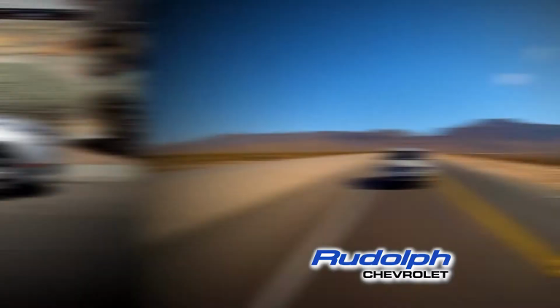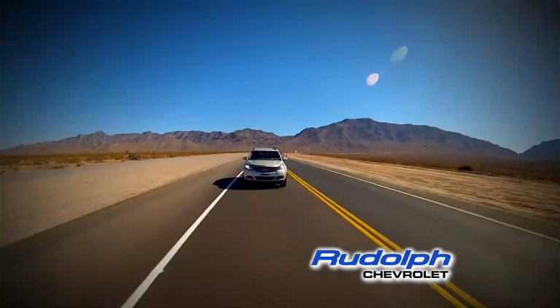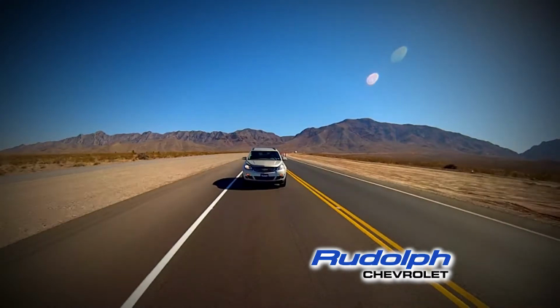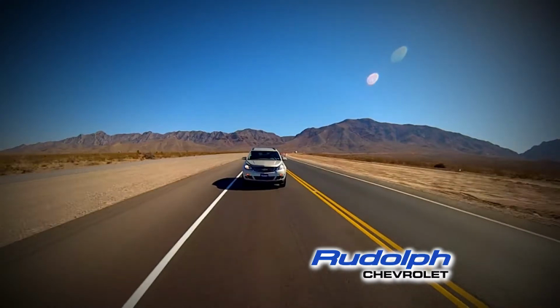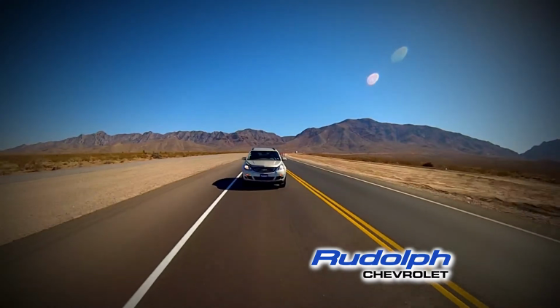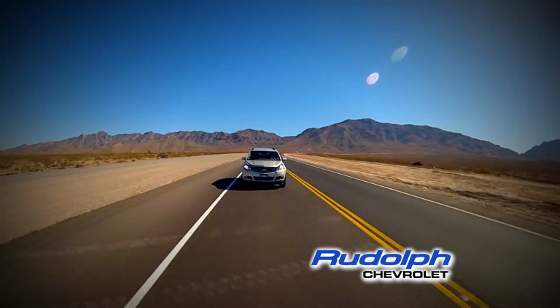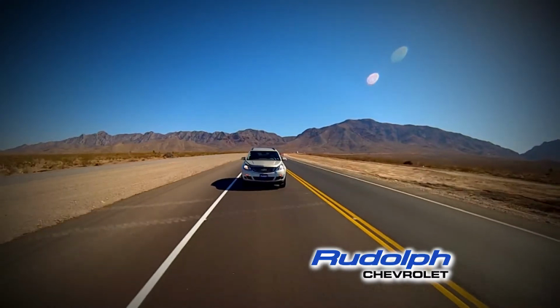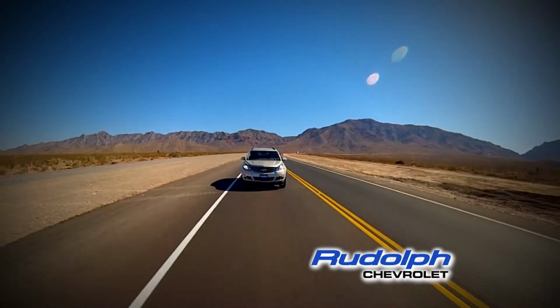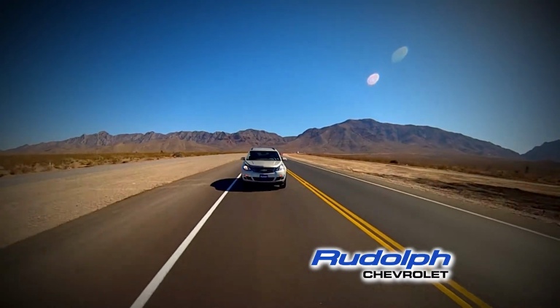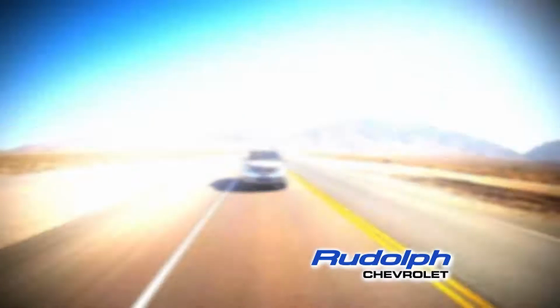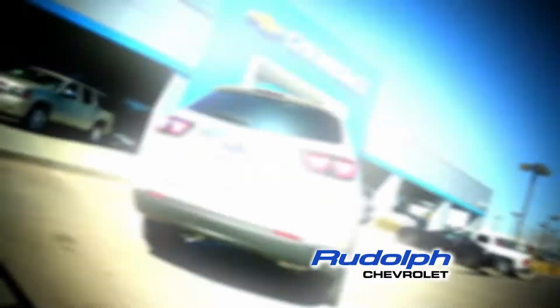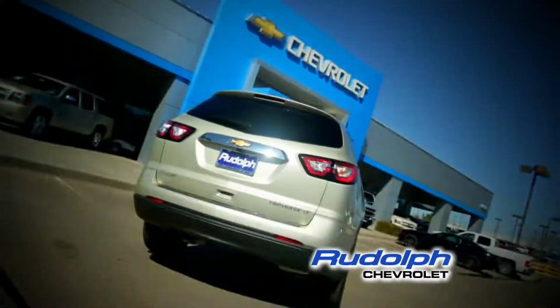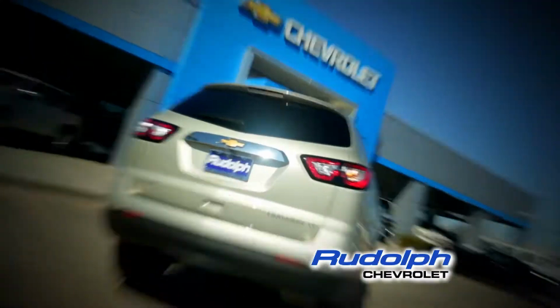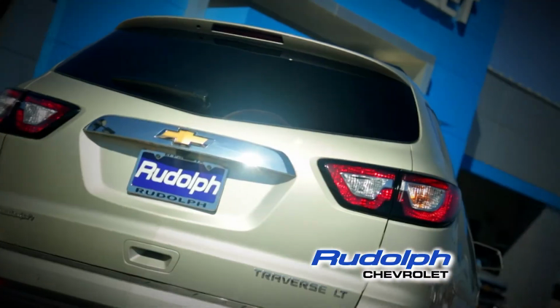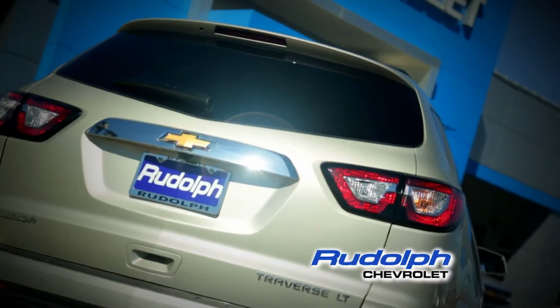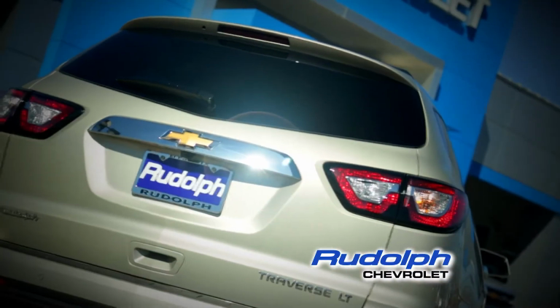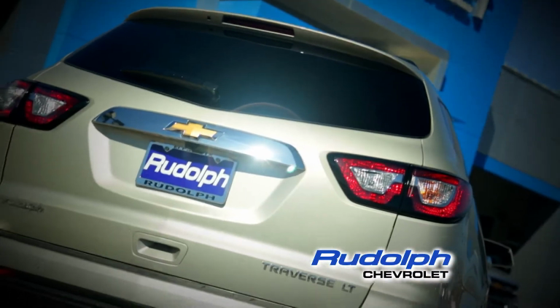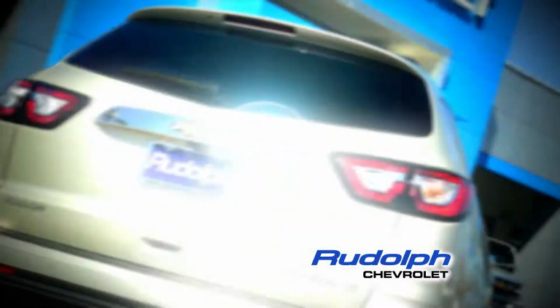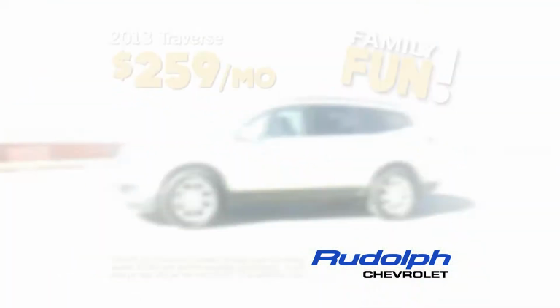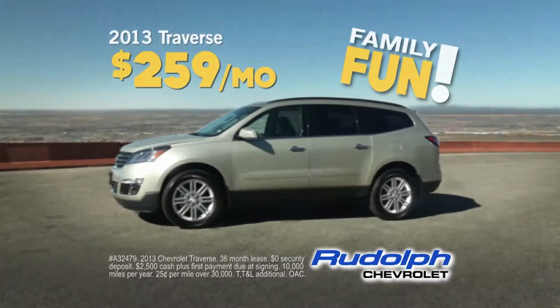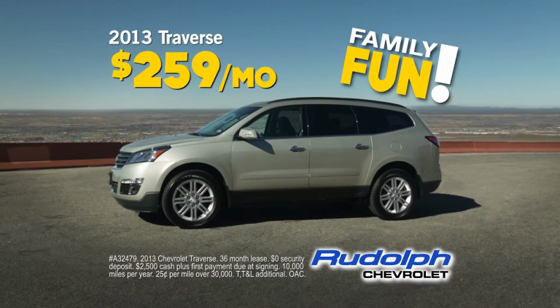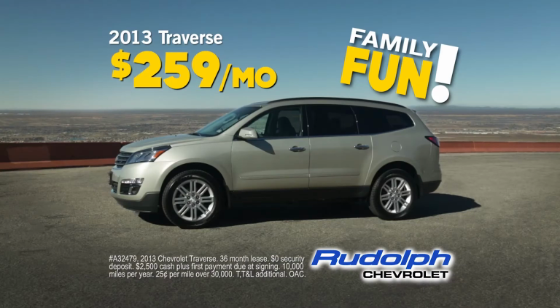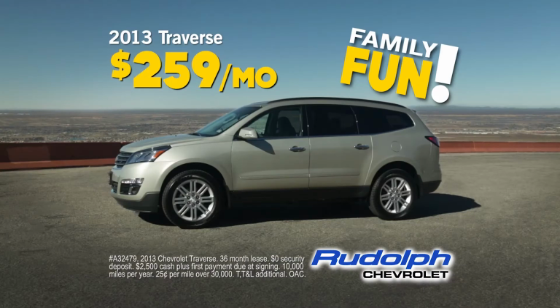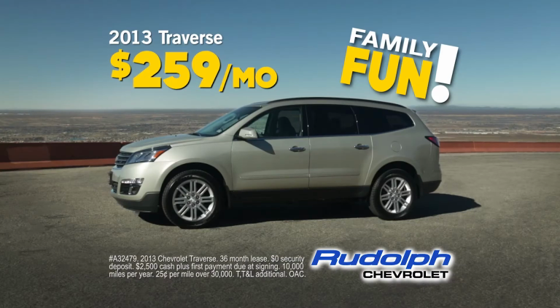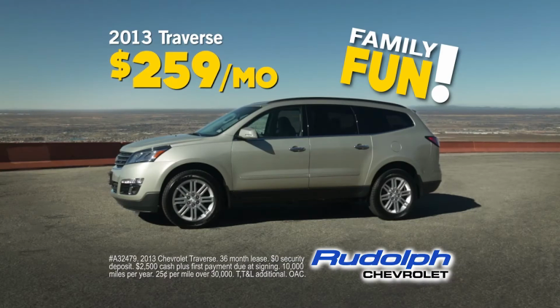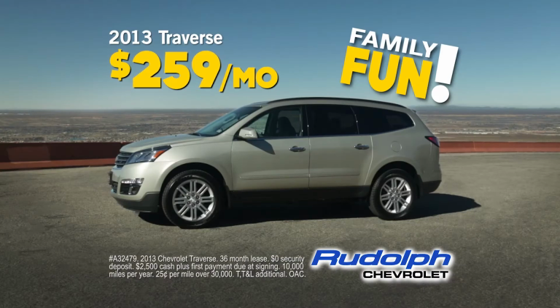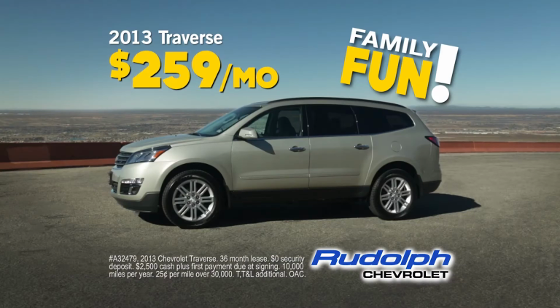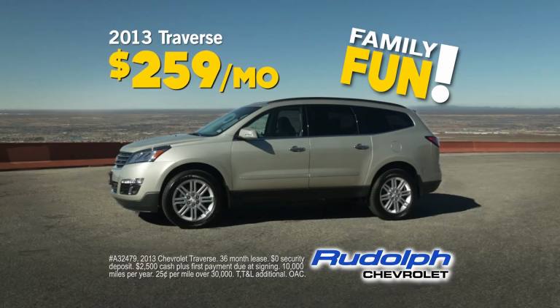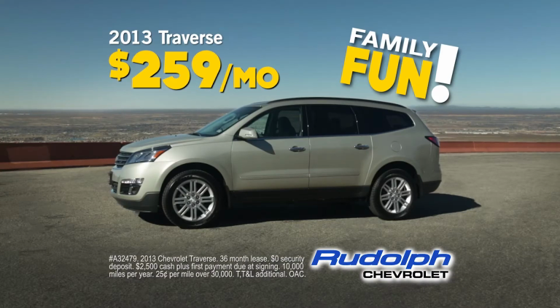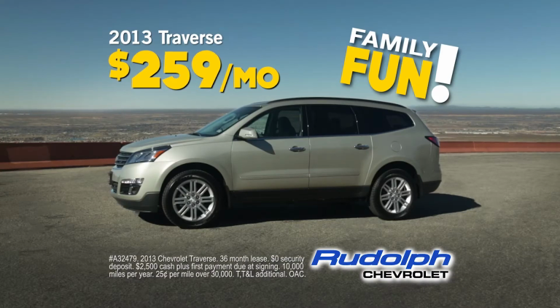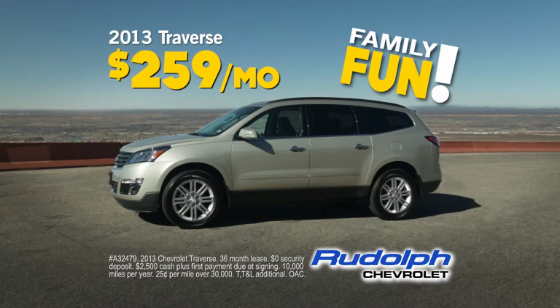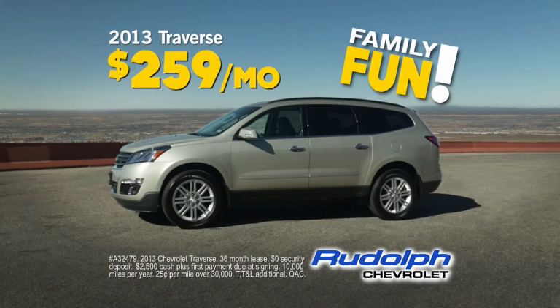Or how about a new Traverse? They're perfect for big families, and at Rudolph, they're only $2.59 a month.